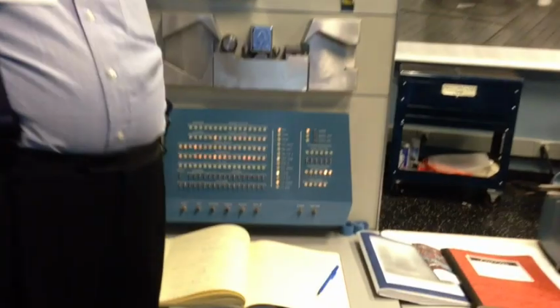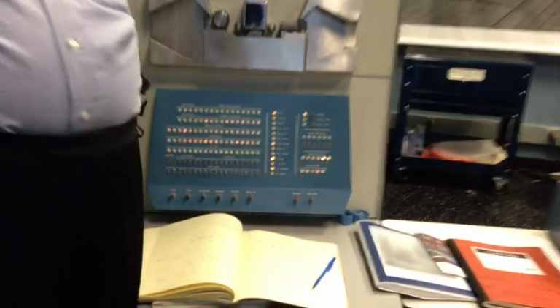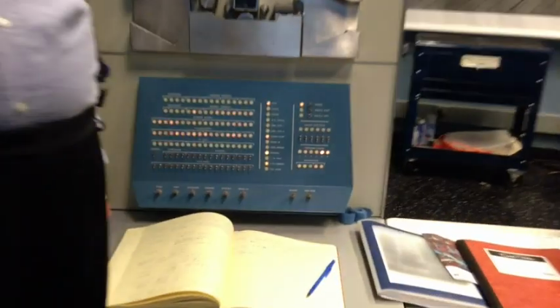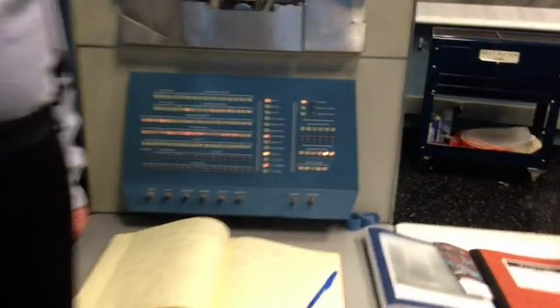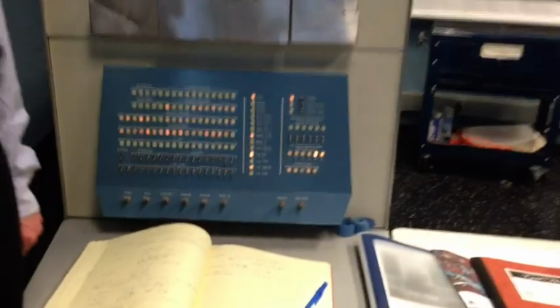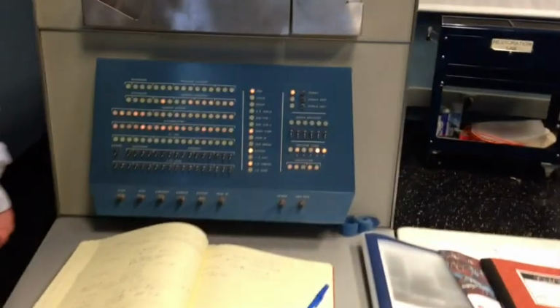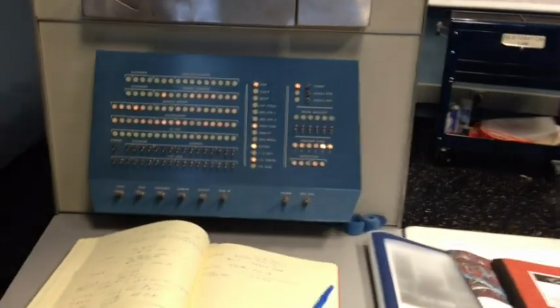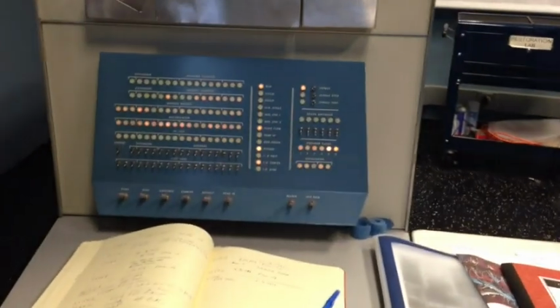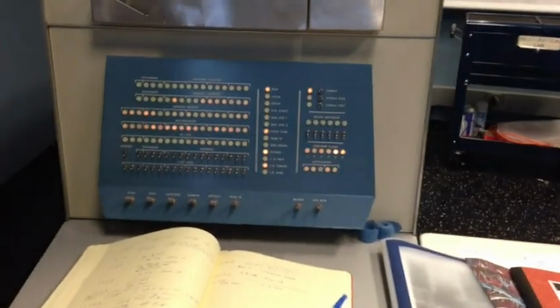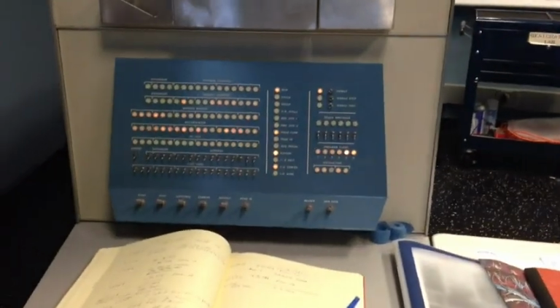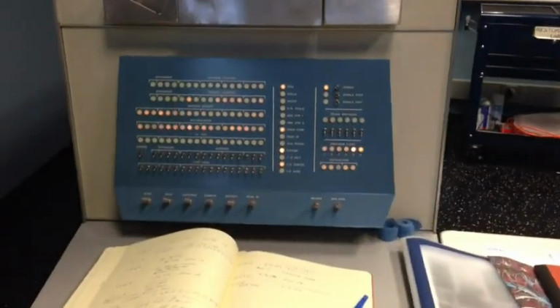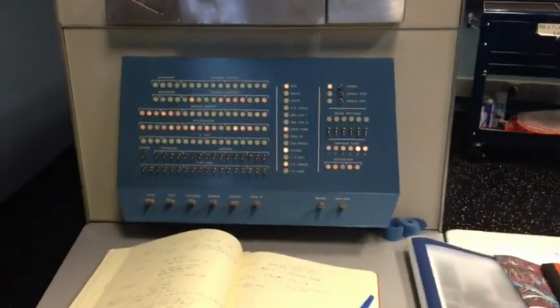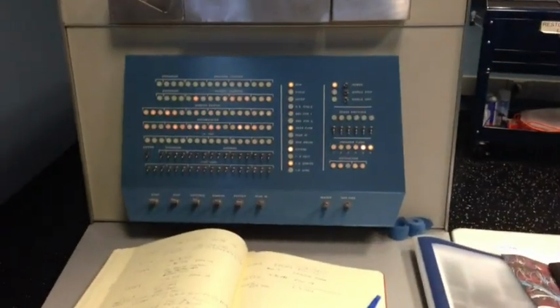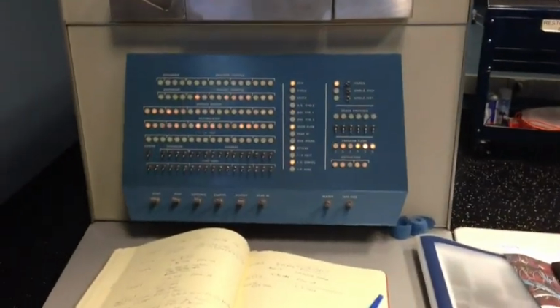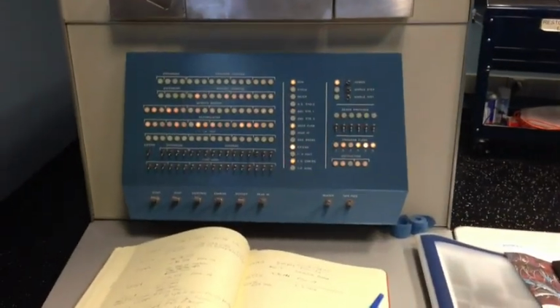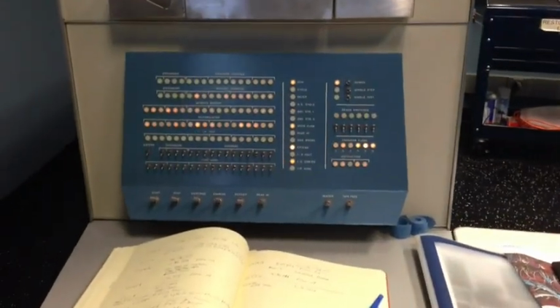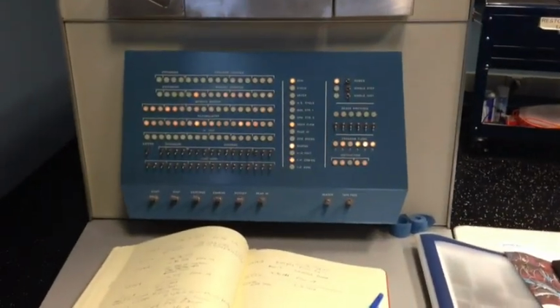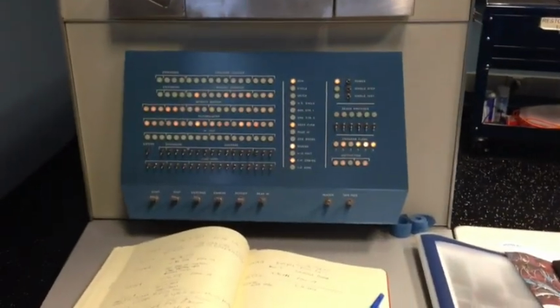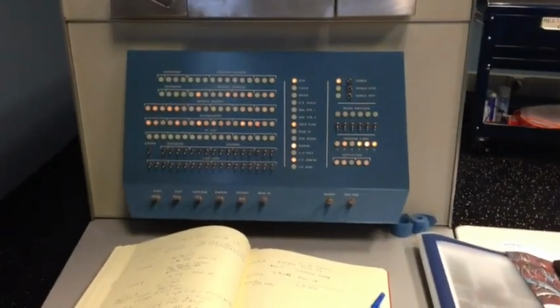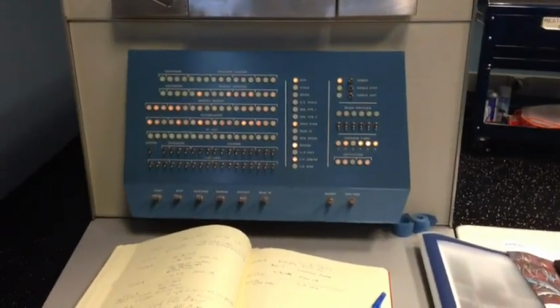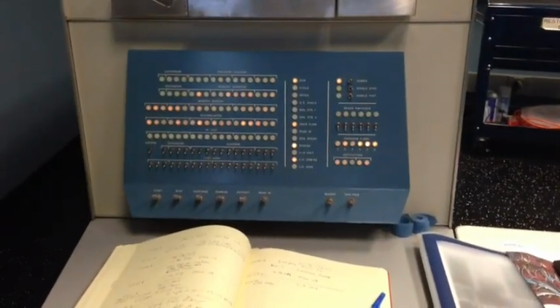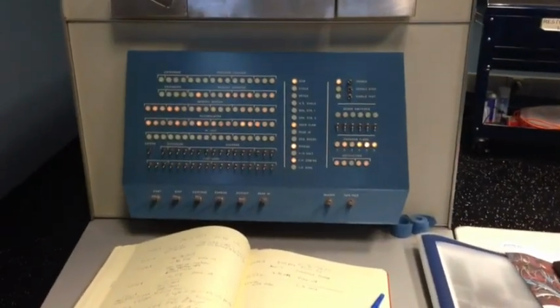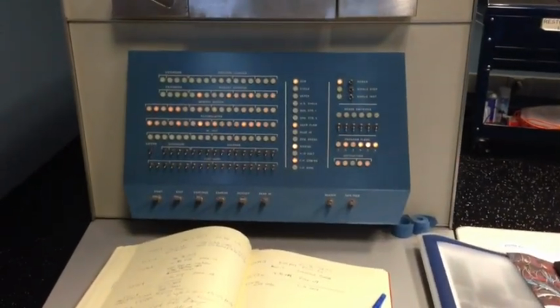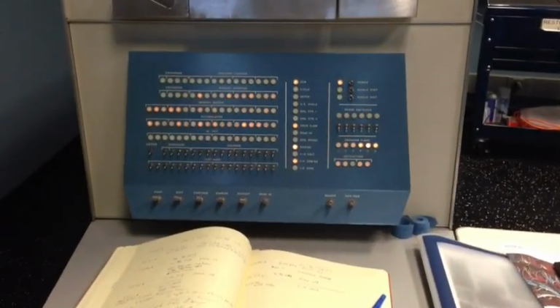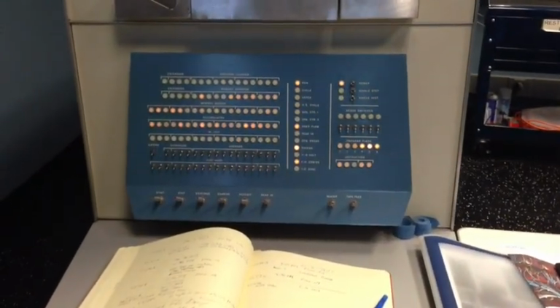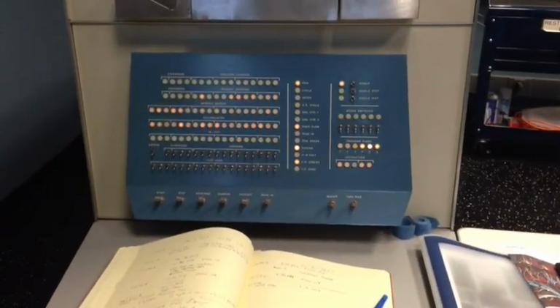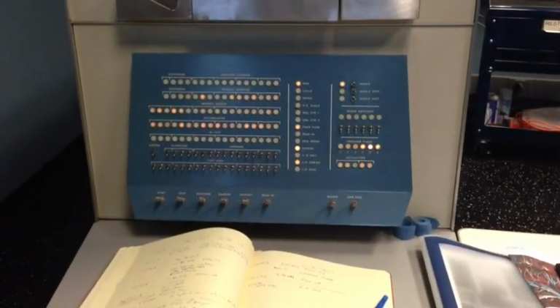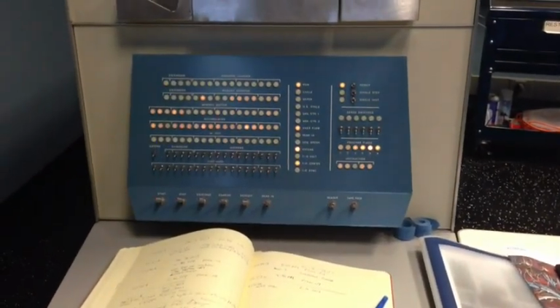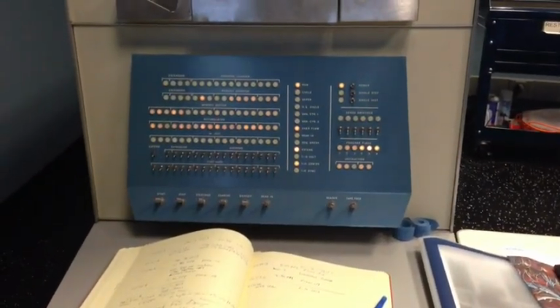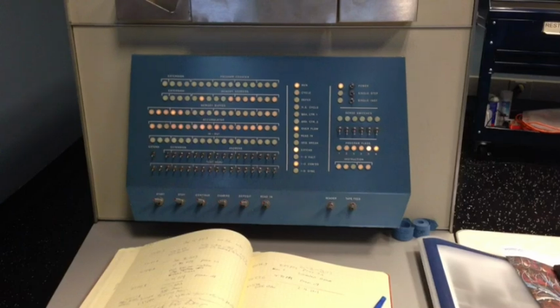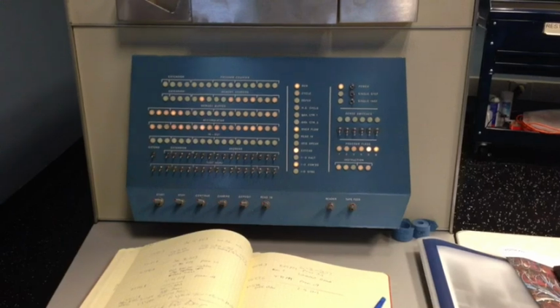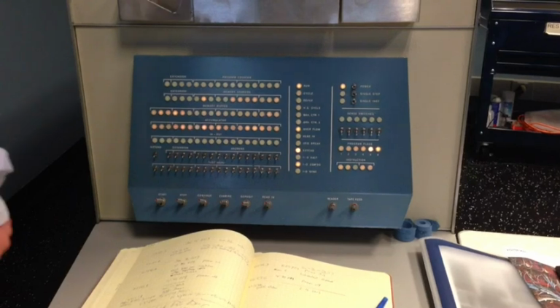This is amazing. So, how is that output?